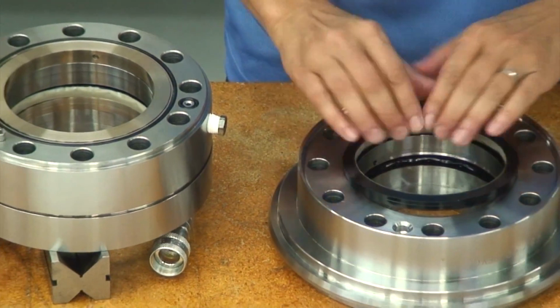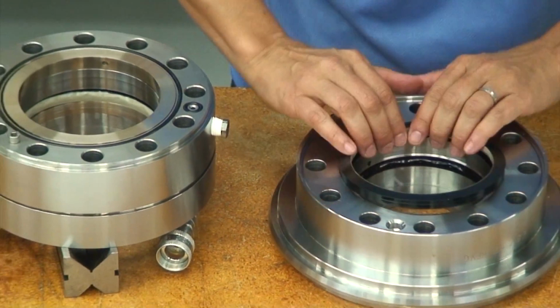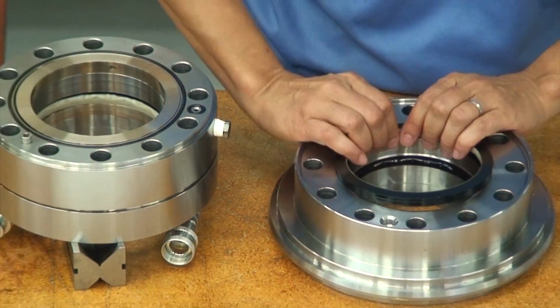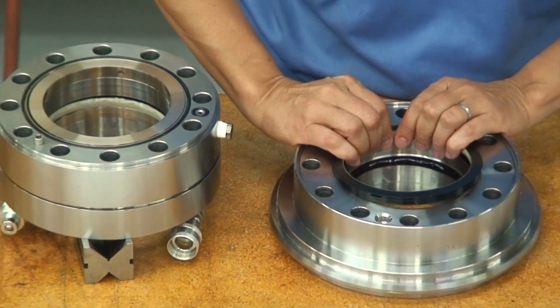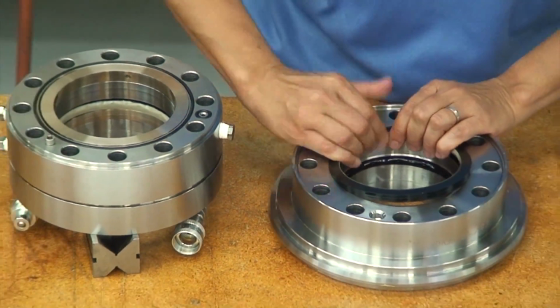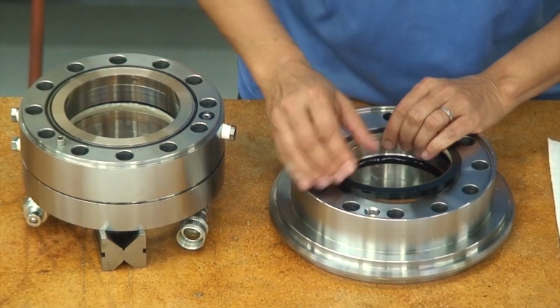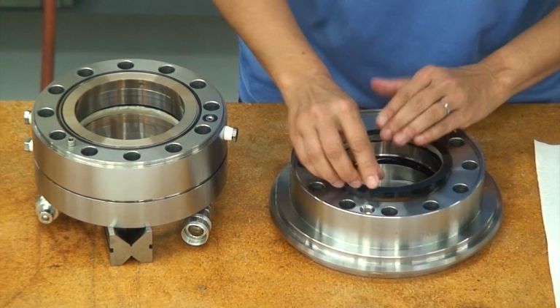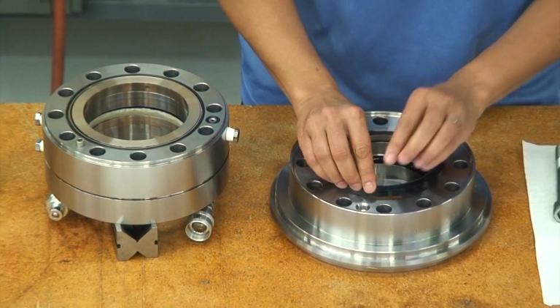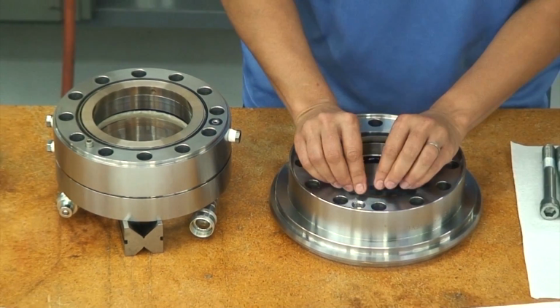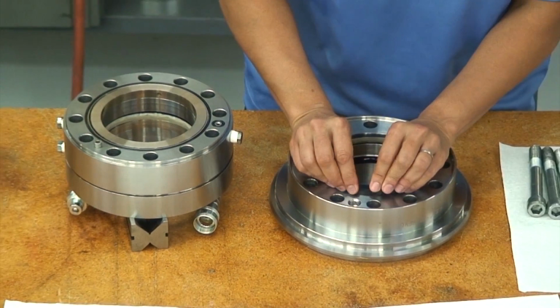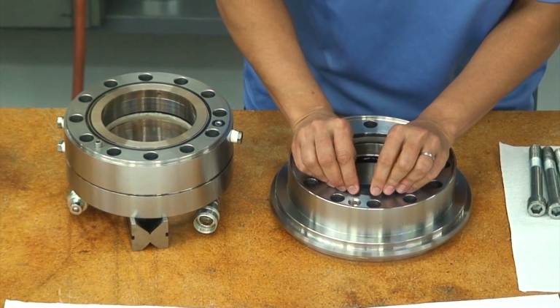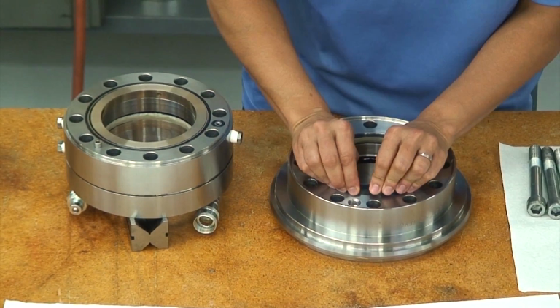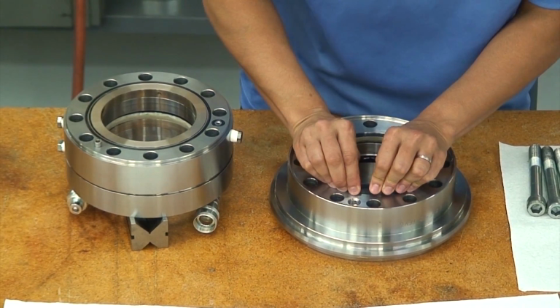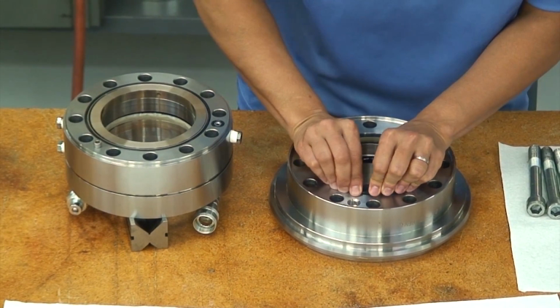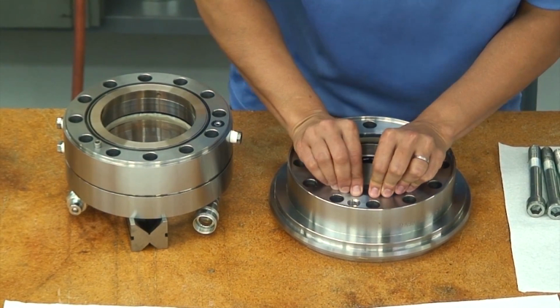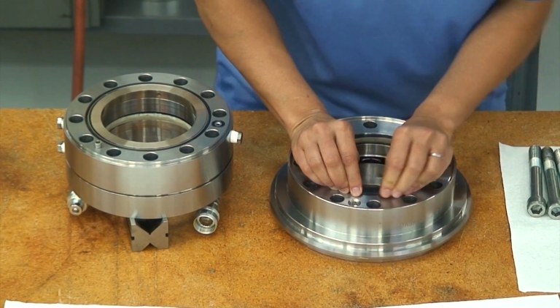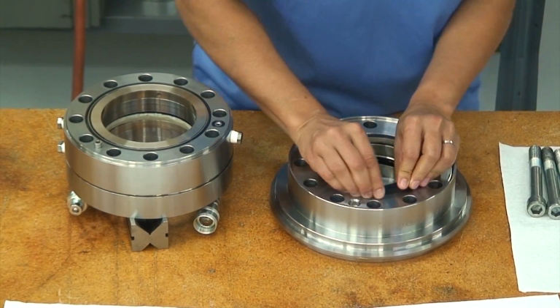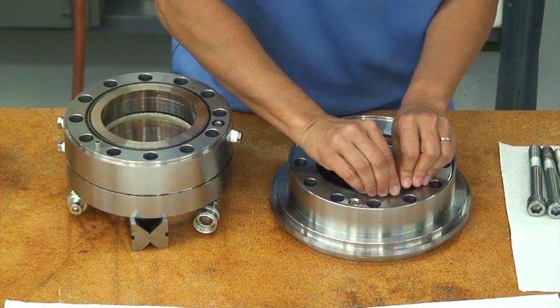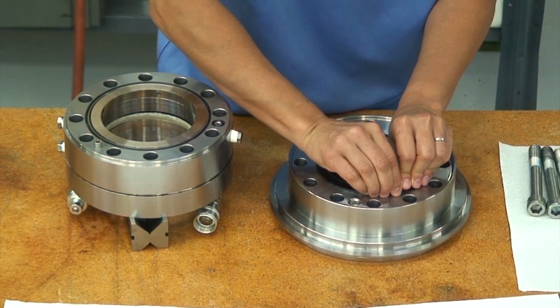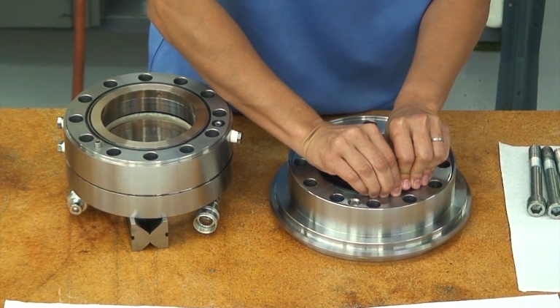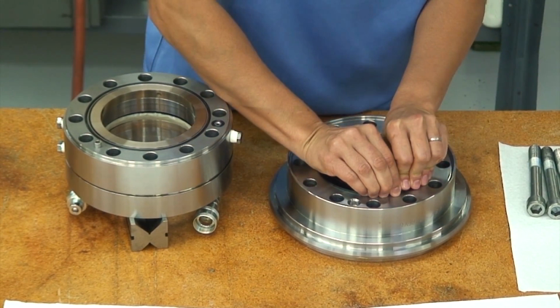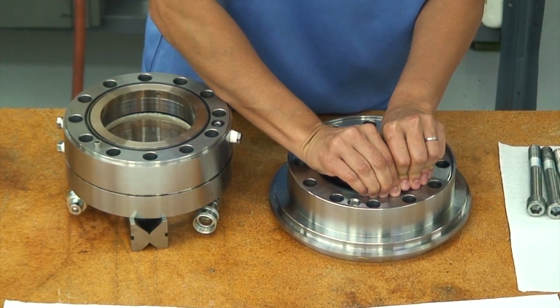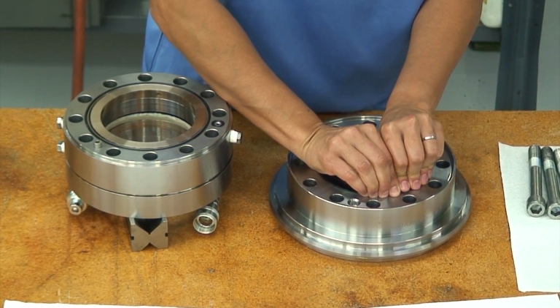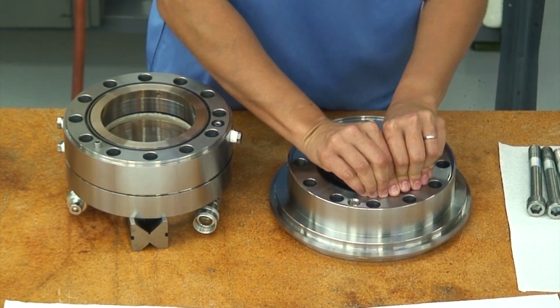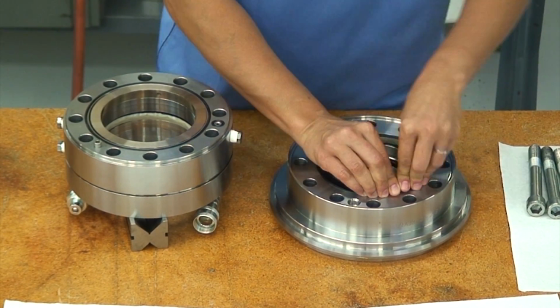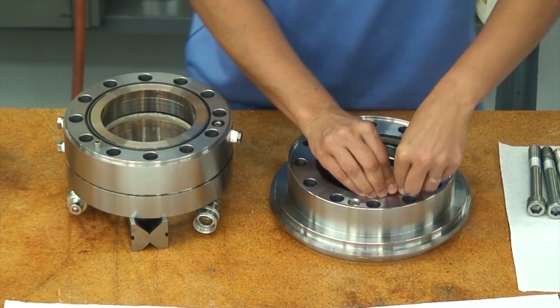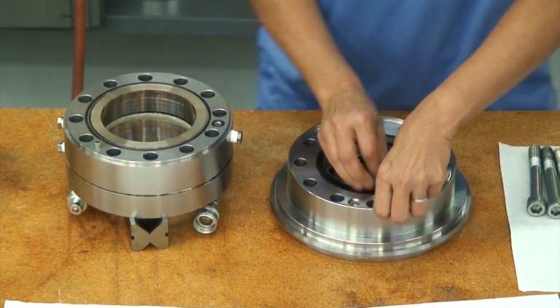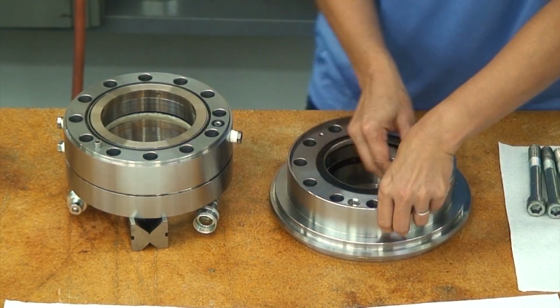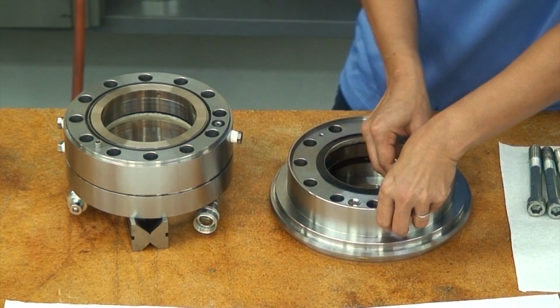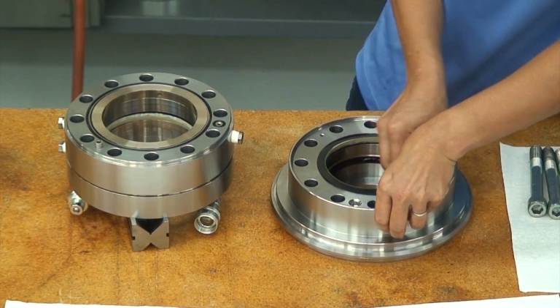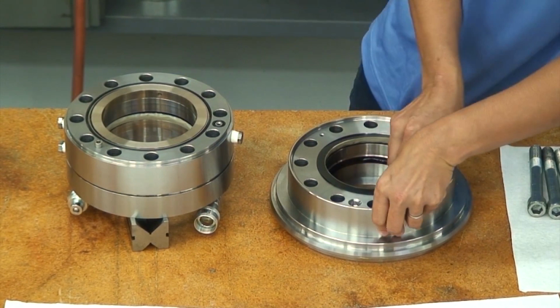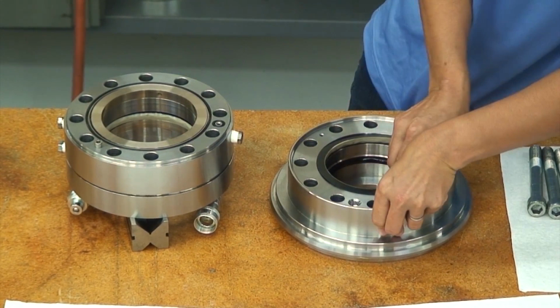The first stage plastic lined Calci seal is installed into a recess located on the lower side of the upper housing.